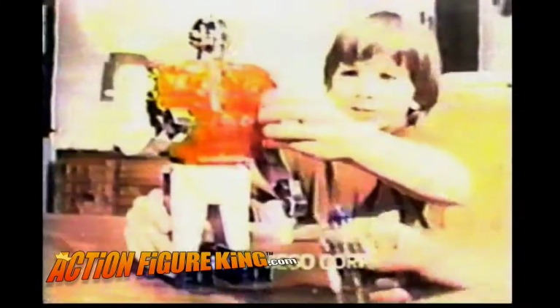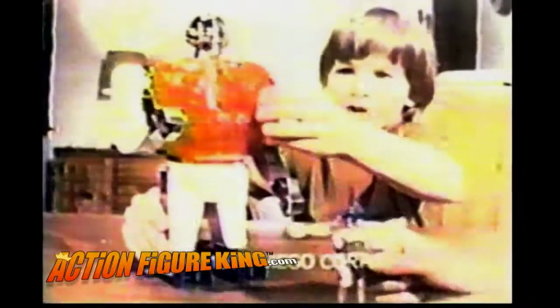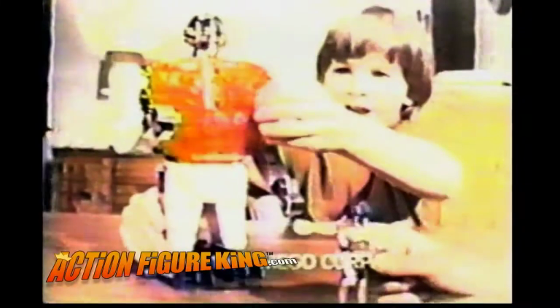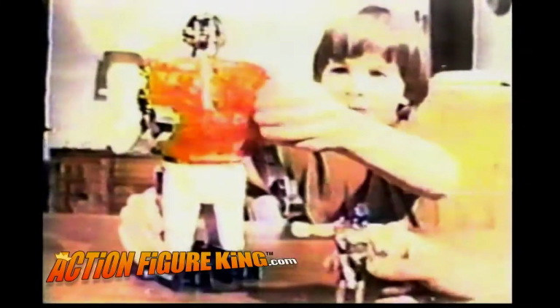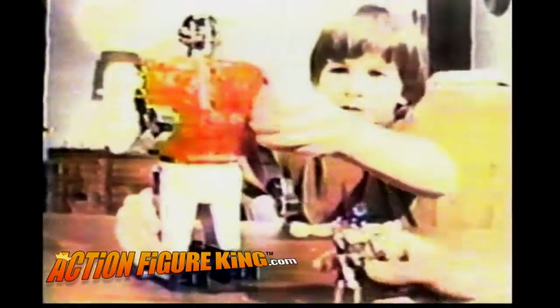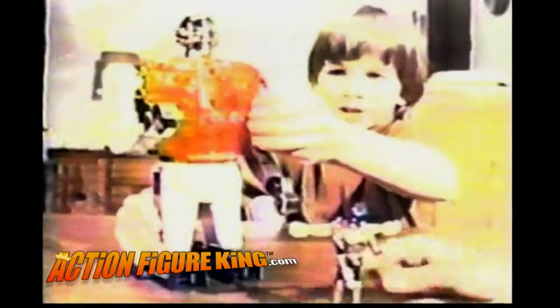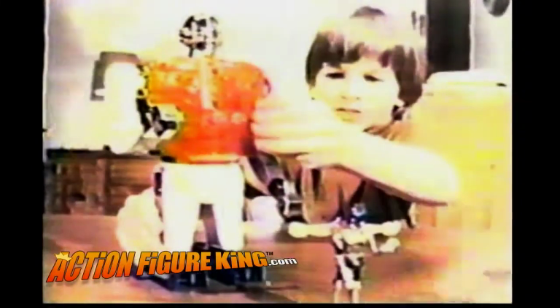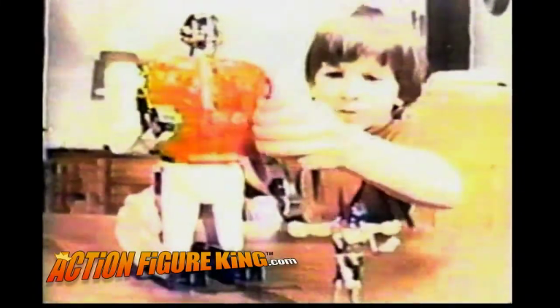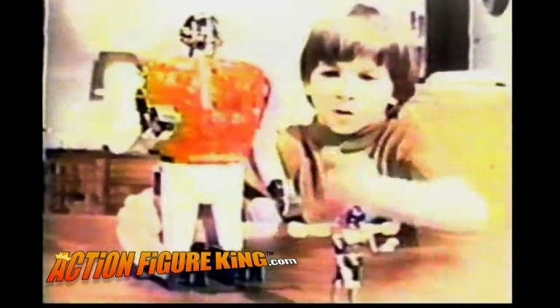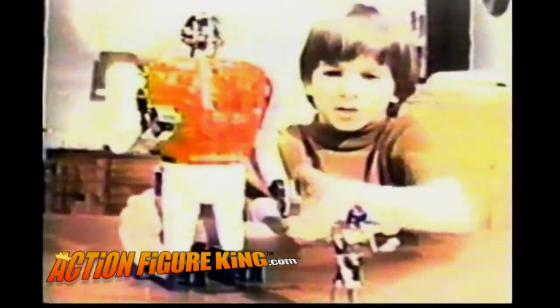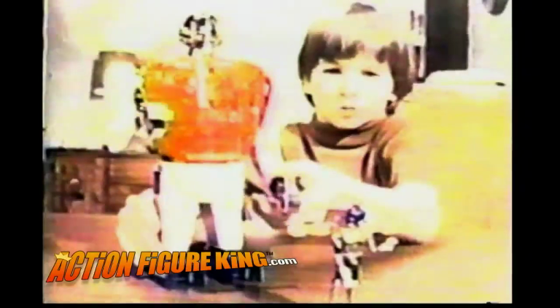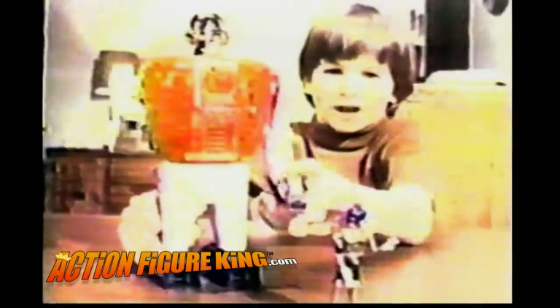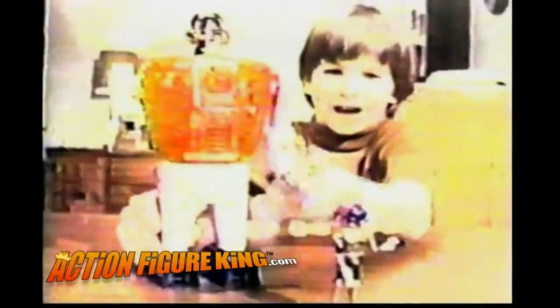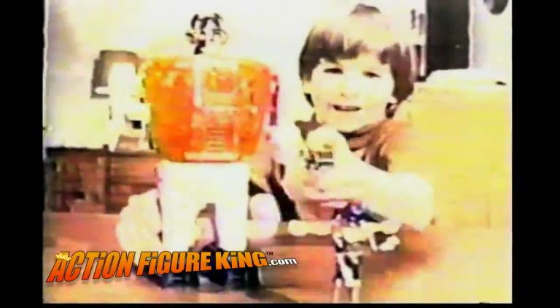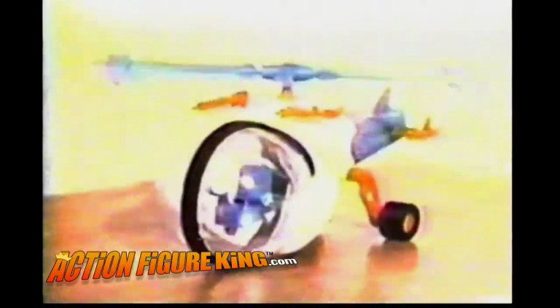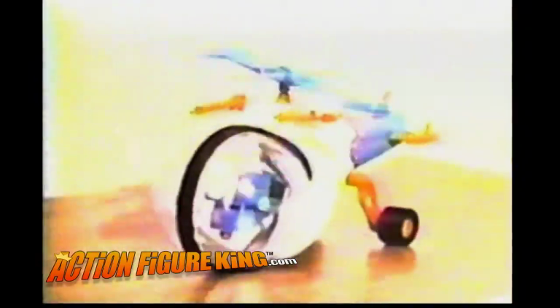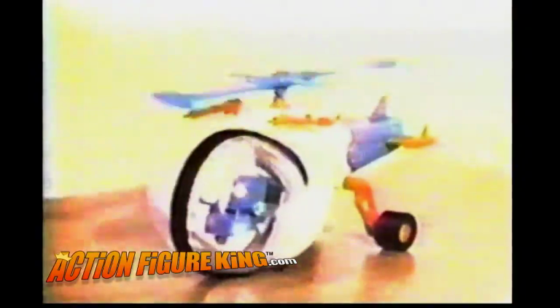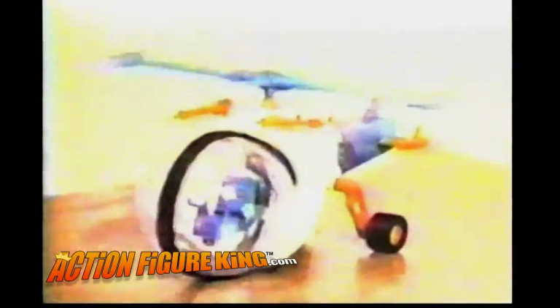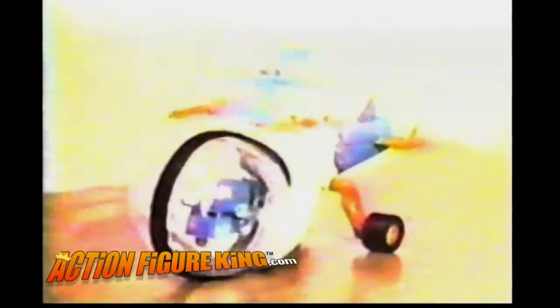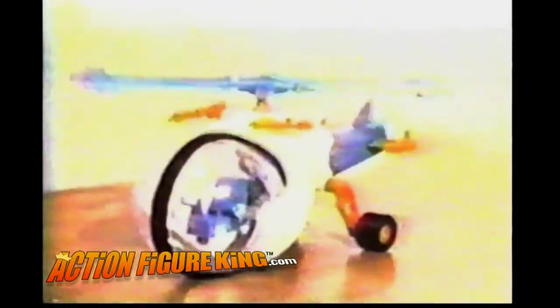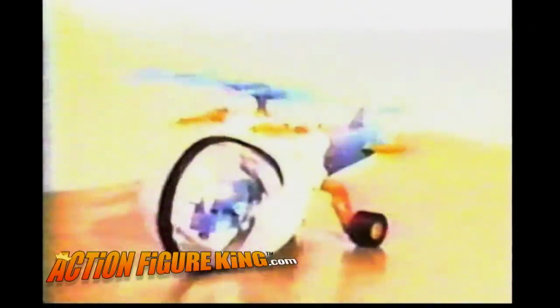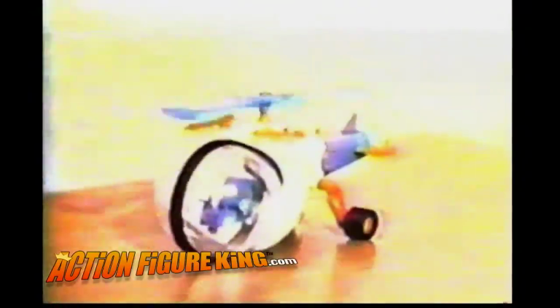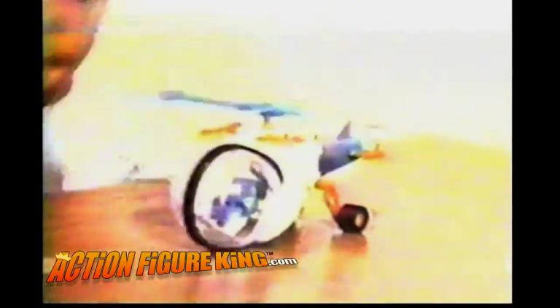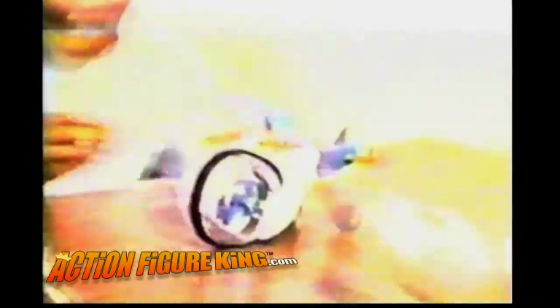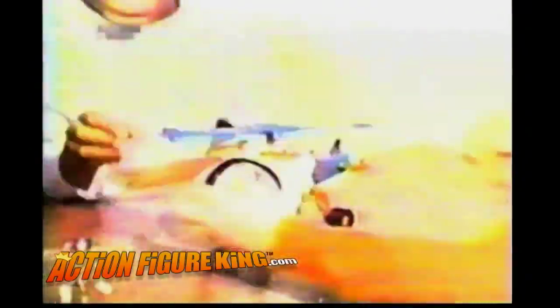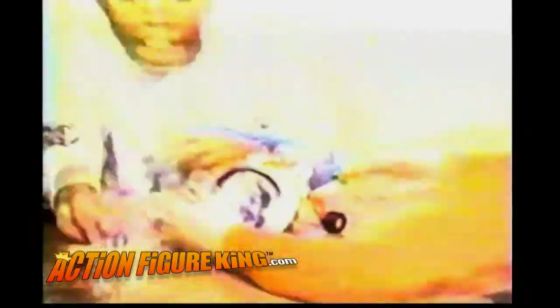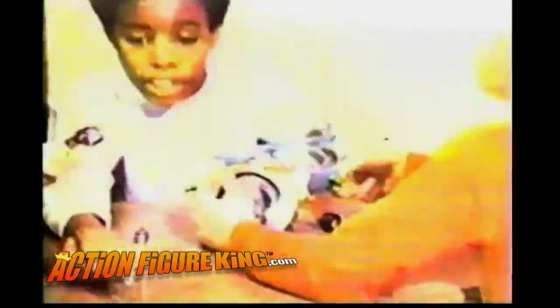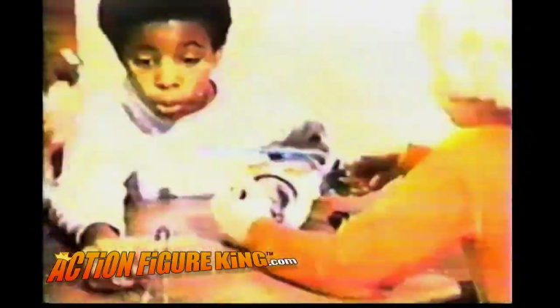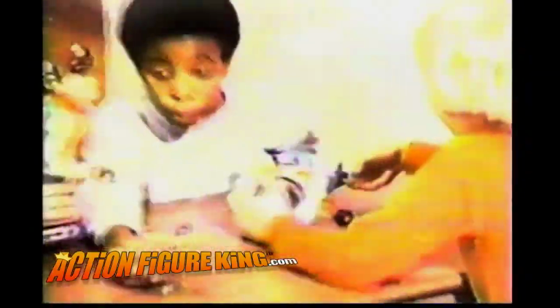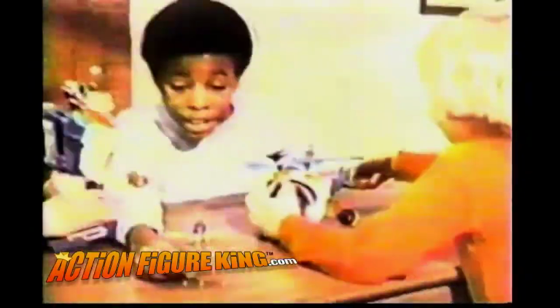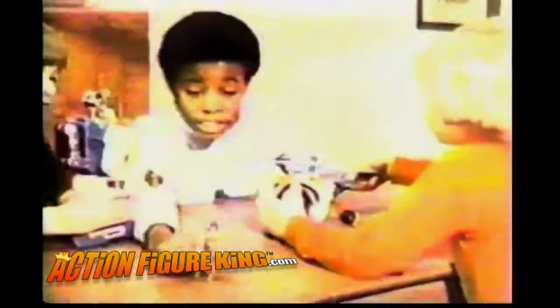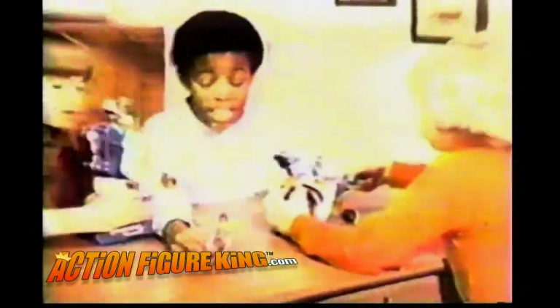Biotron. Space Glider. Hydrocopter. From the Micronaut Collection.